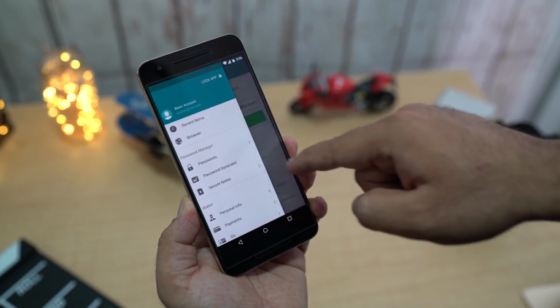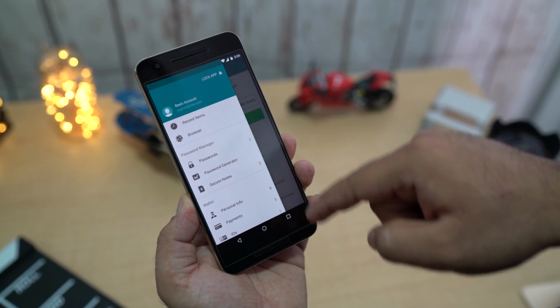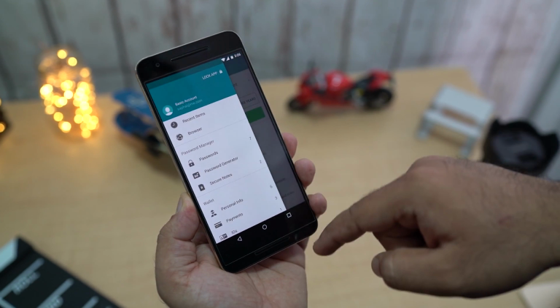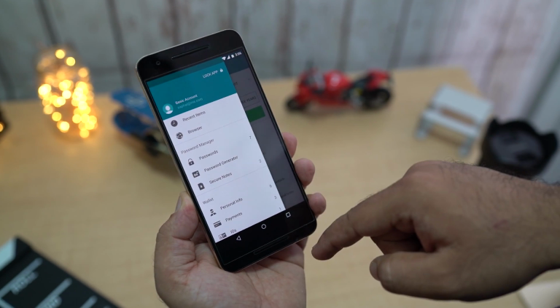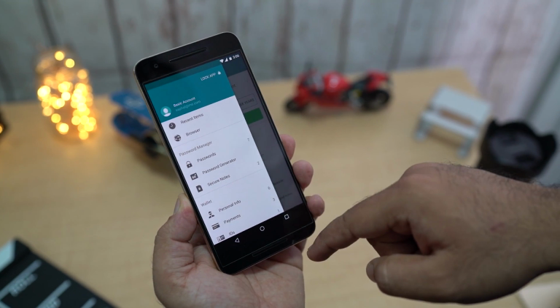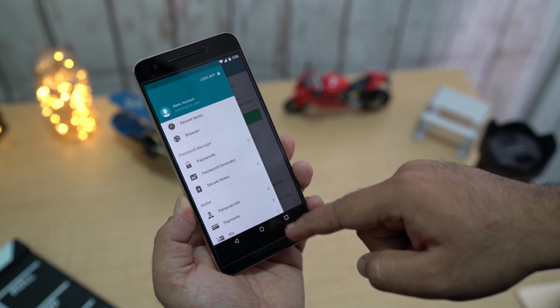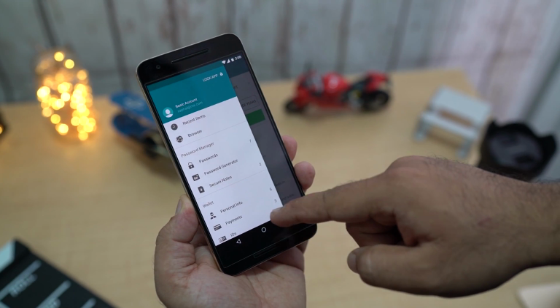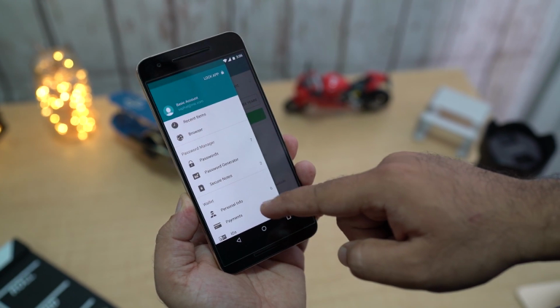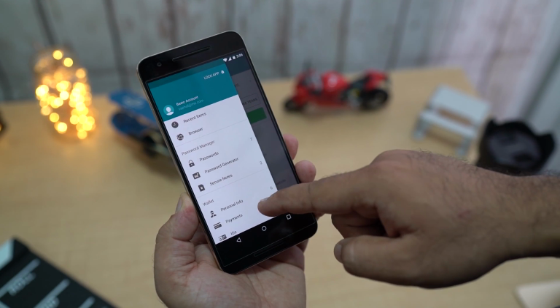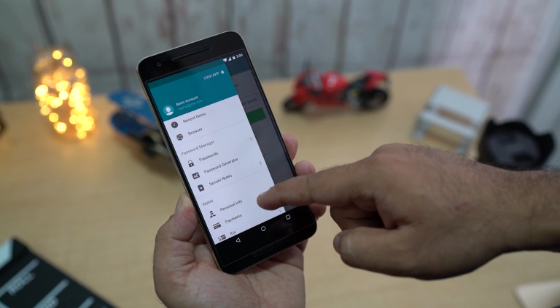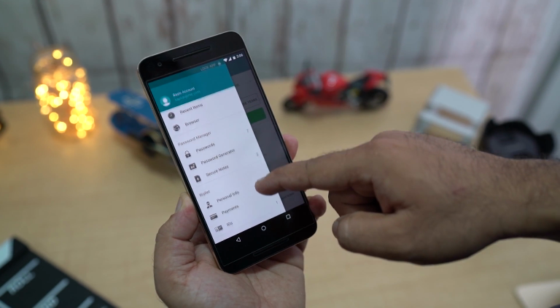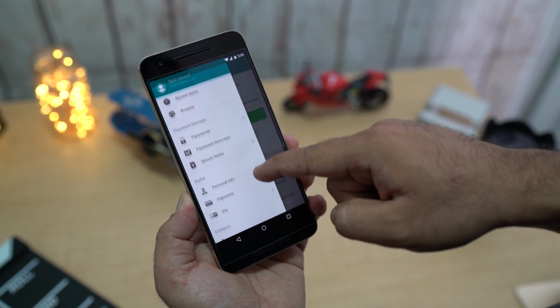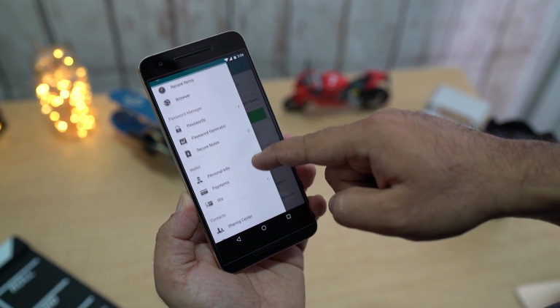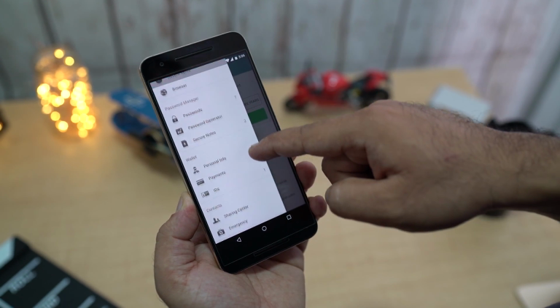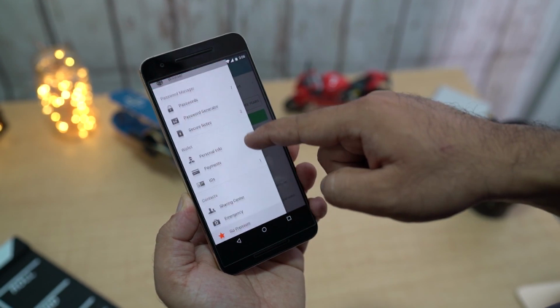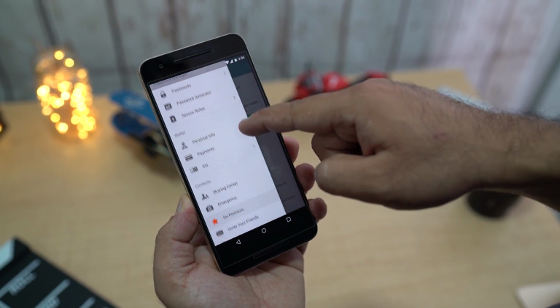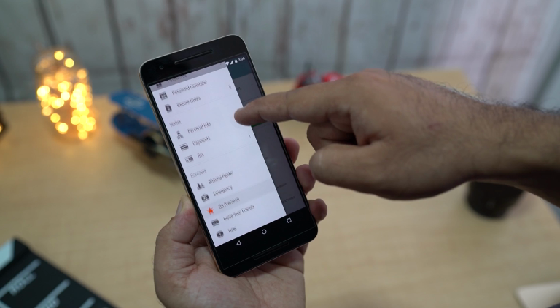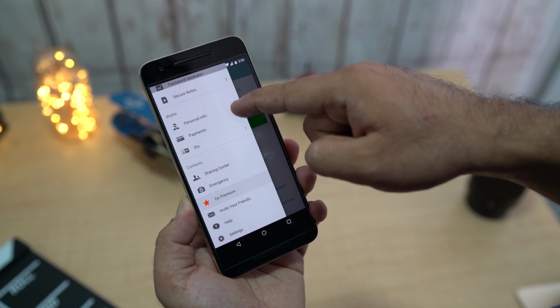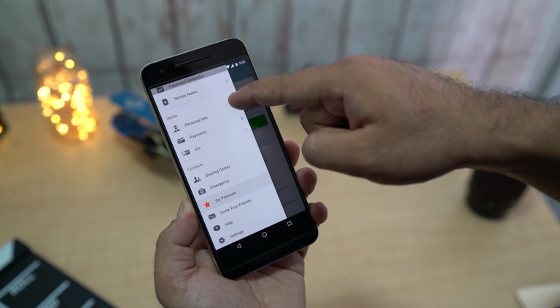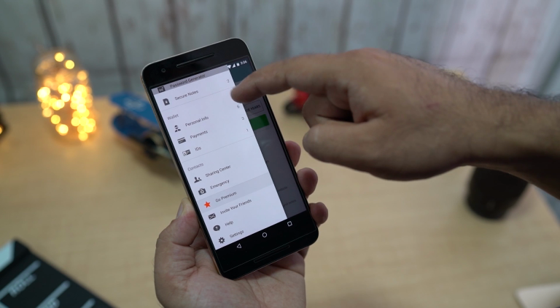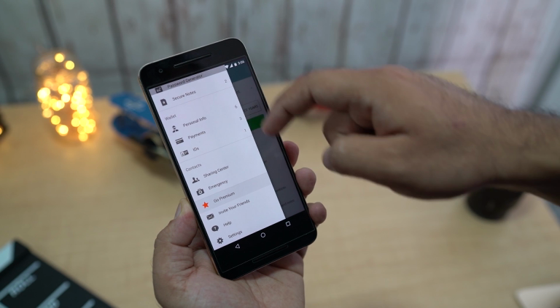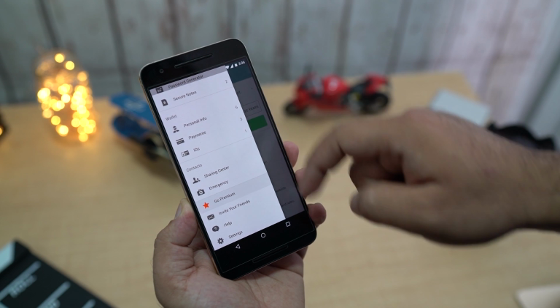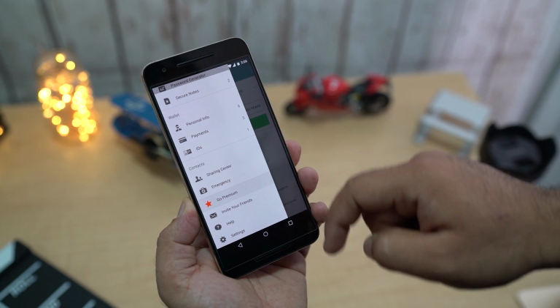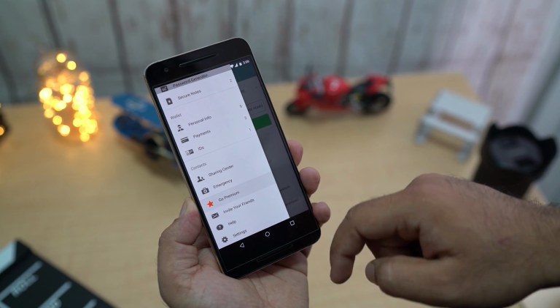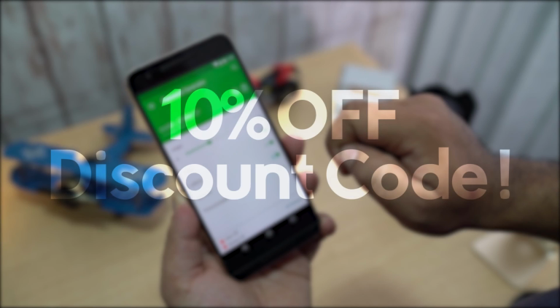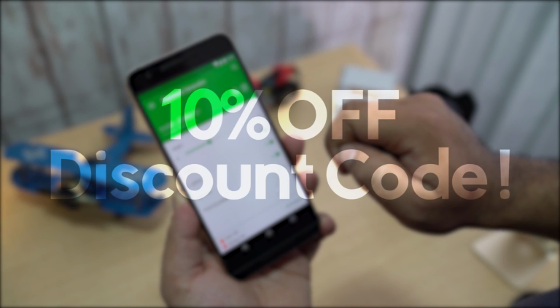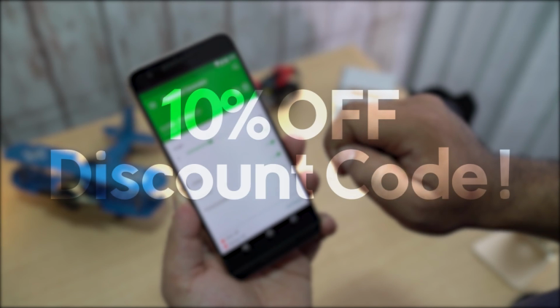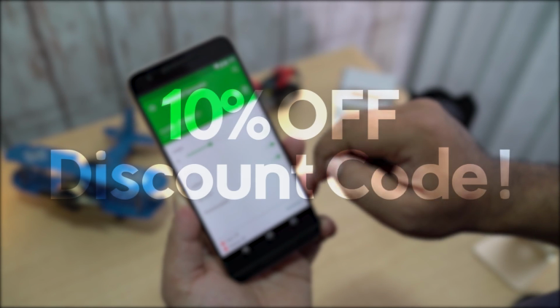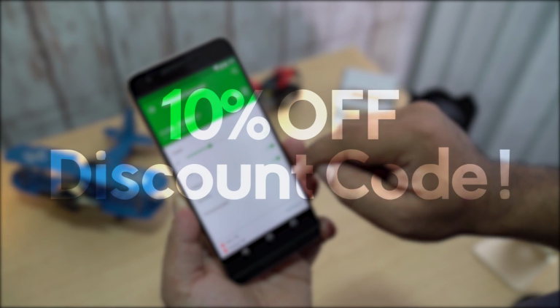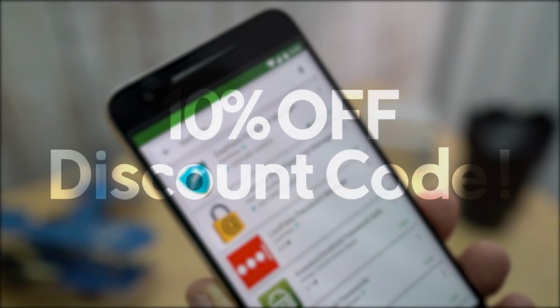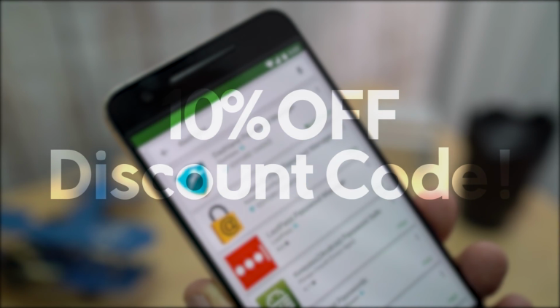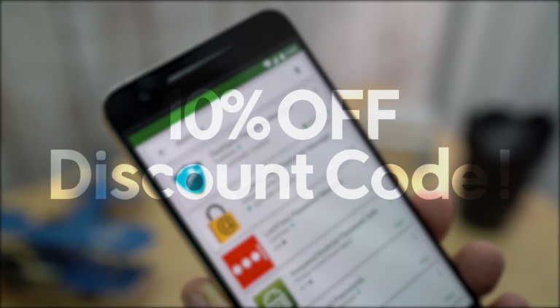I'll leave the link to Dashlane in the description — make sure to check it out. You will also receive a 10% discount.